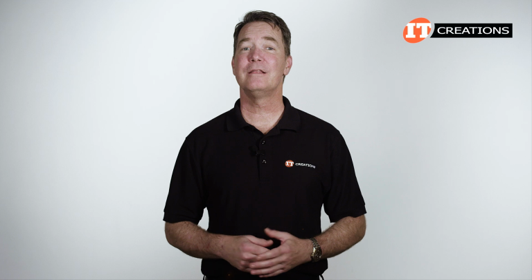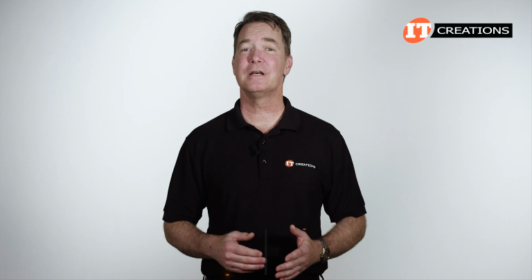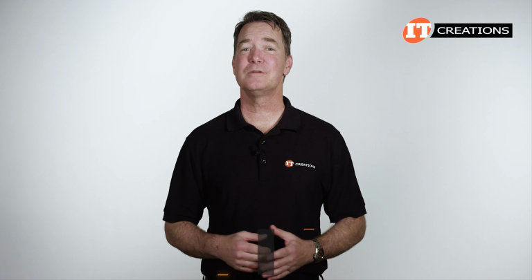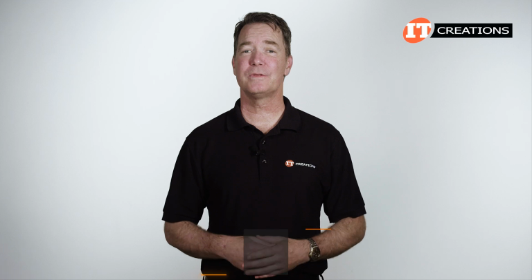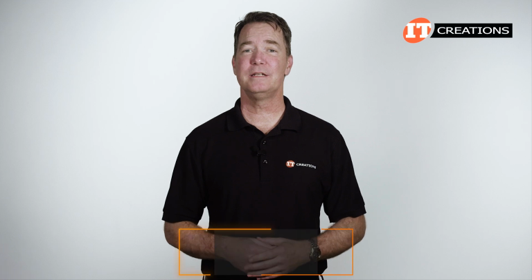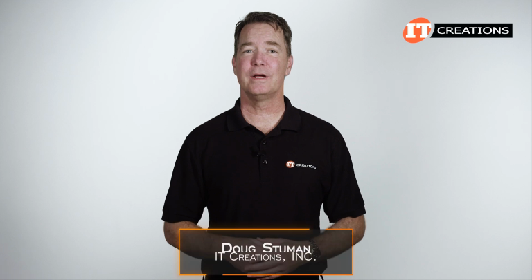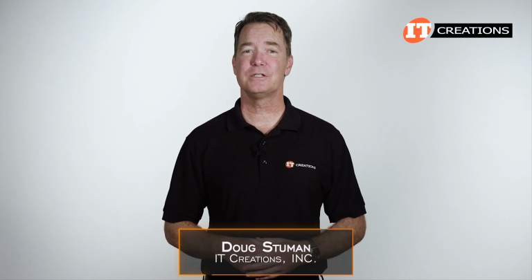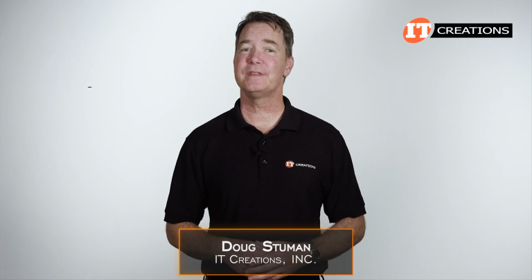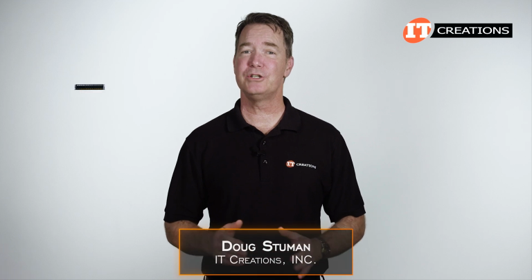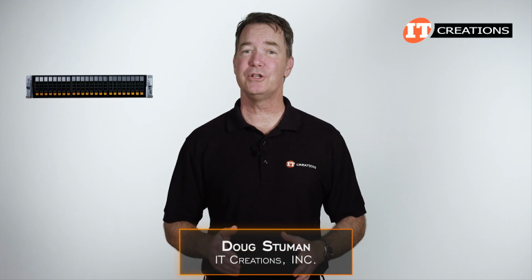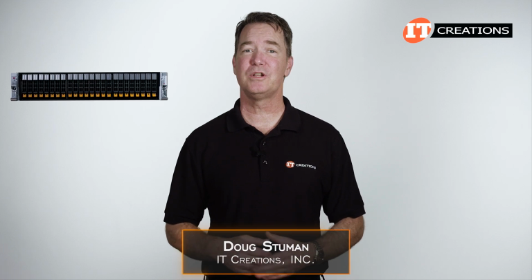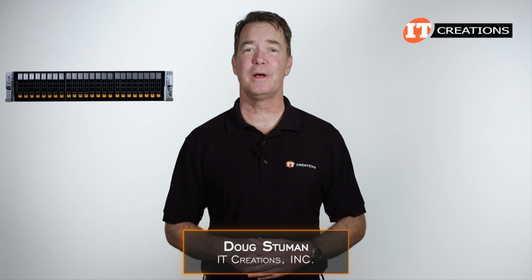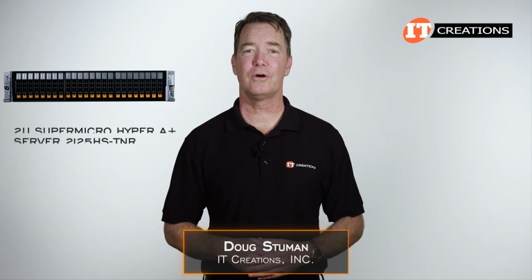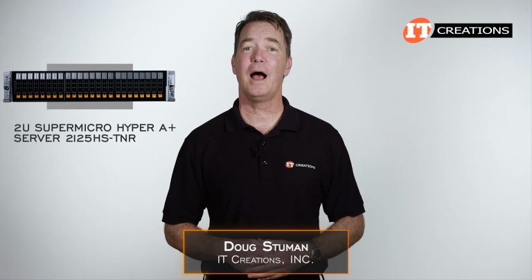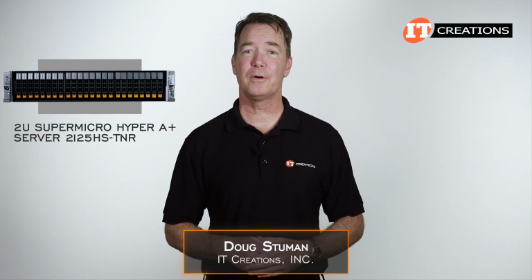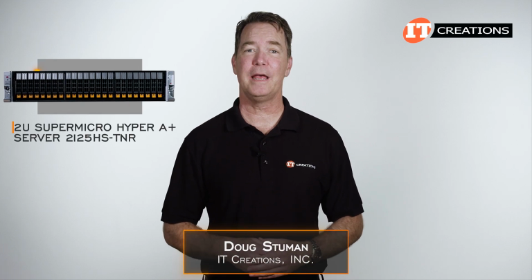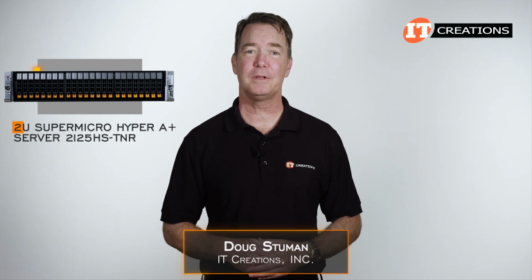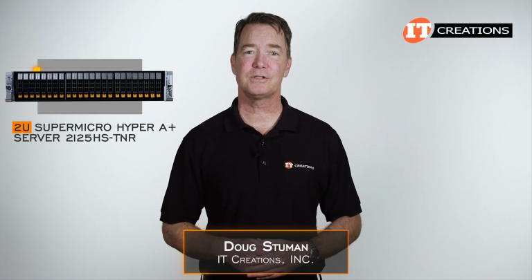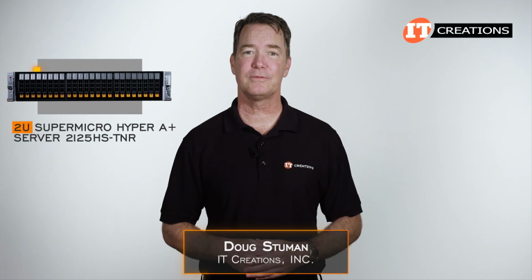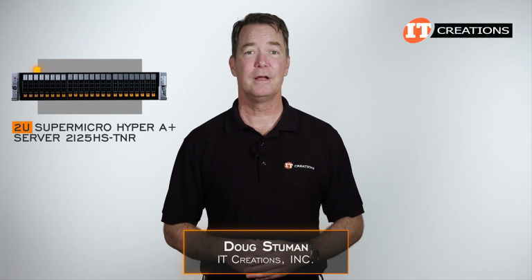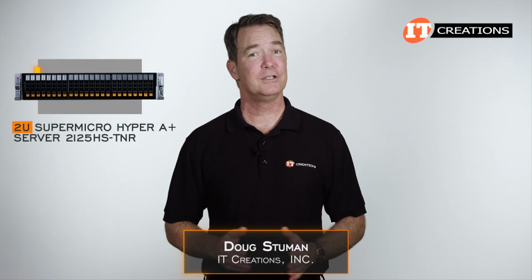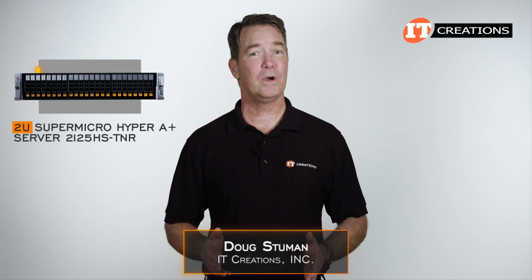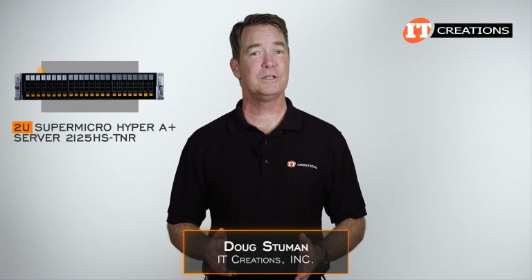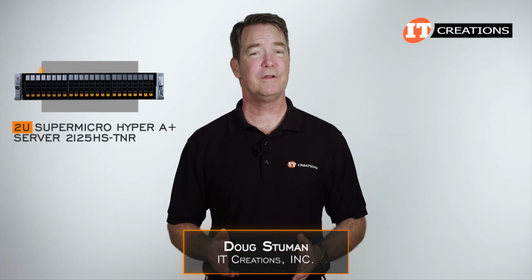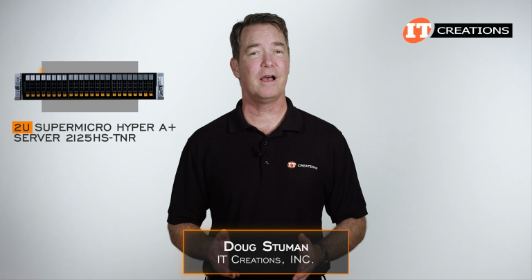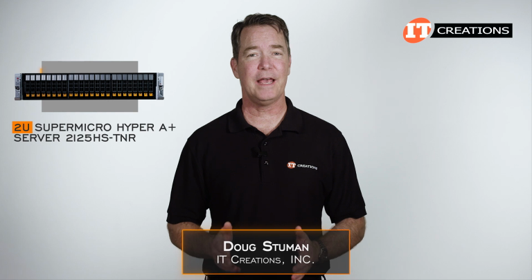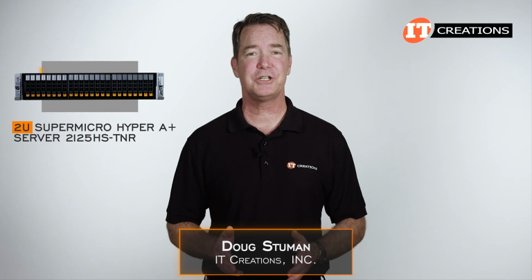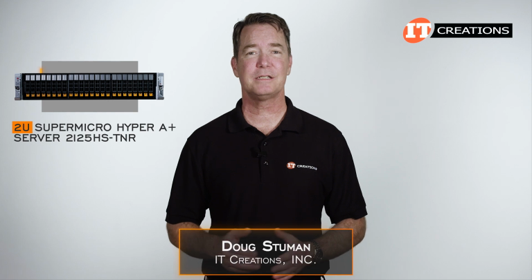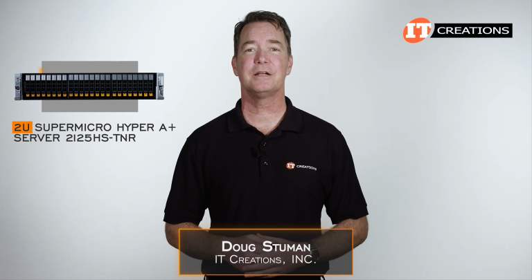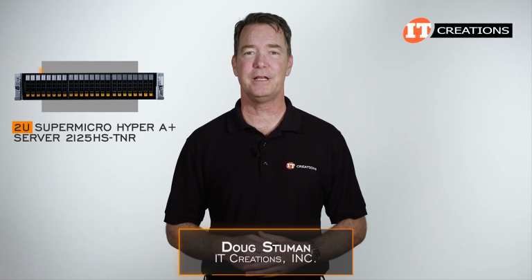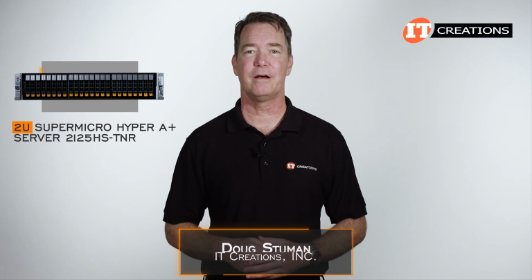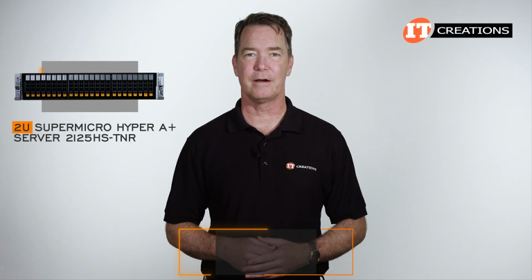Hi there, Doug Stumman with IT Creations with the 2U Supermicro Hyper A Plus Server 2125HS-TNR.